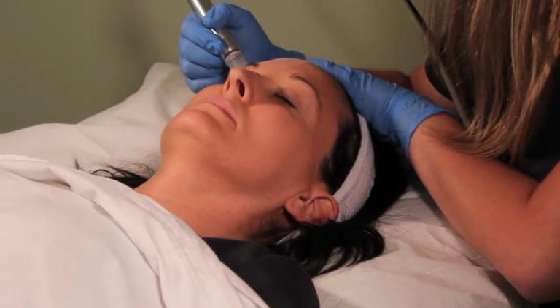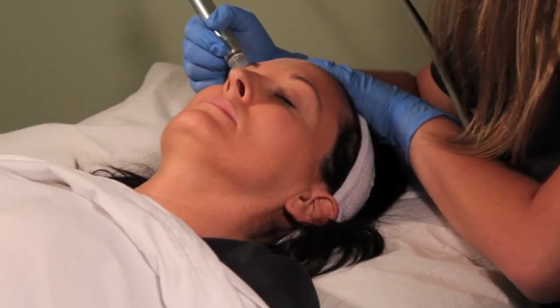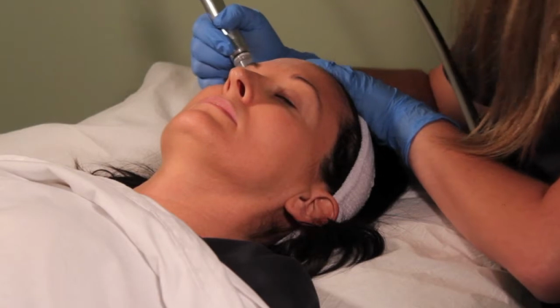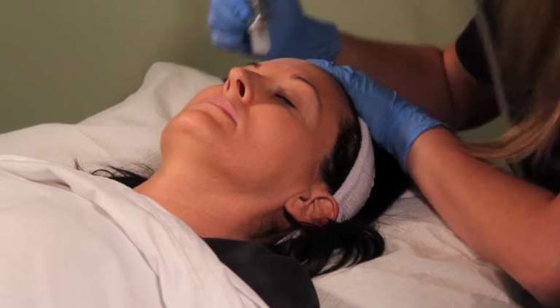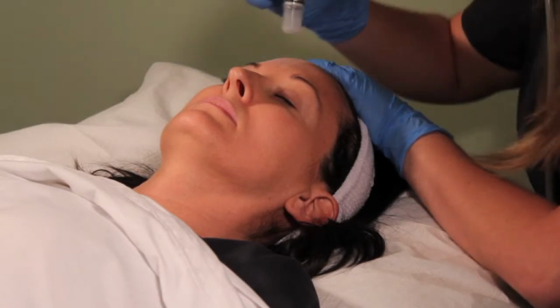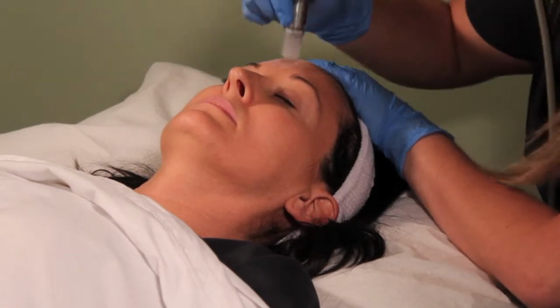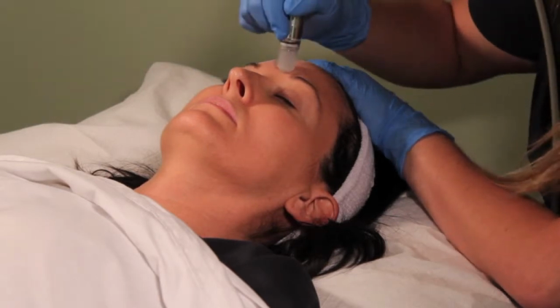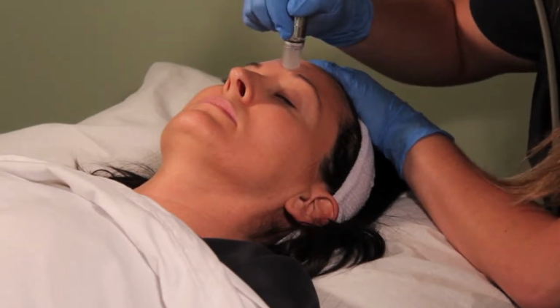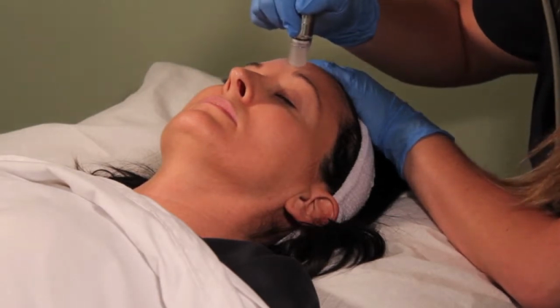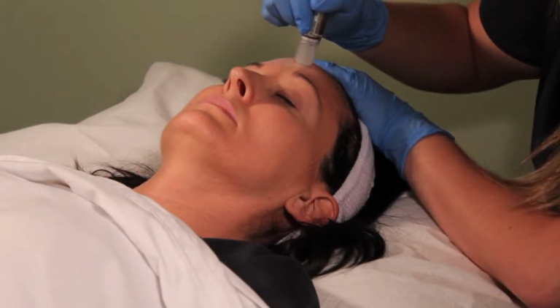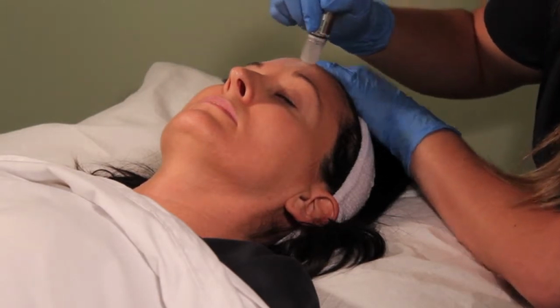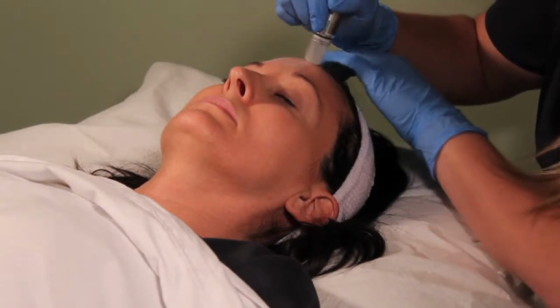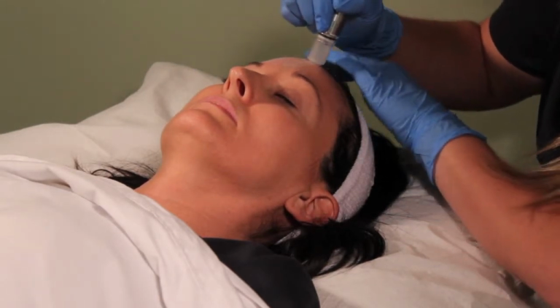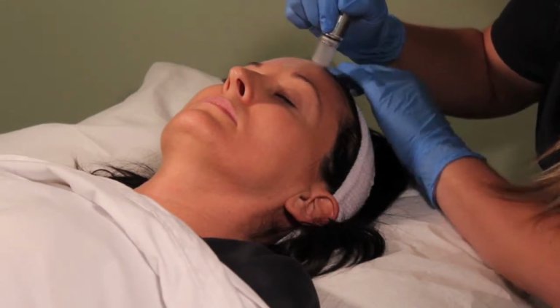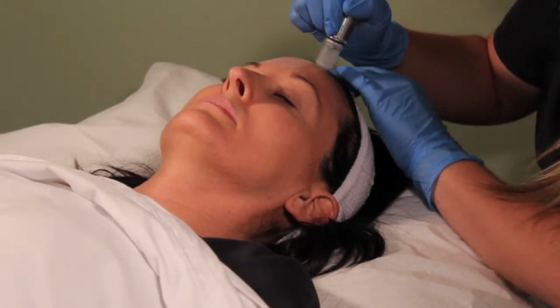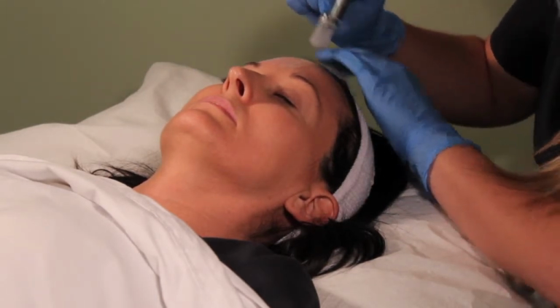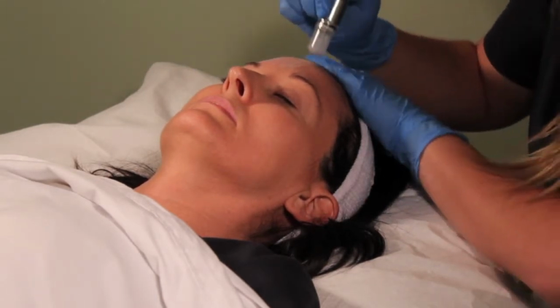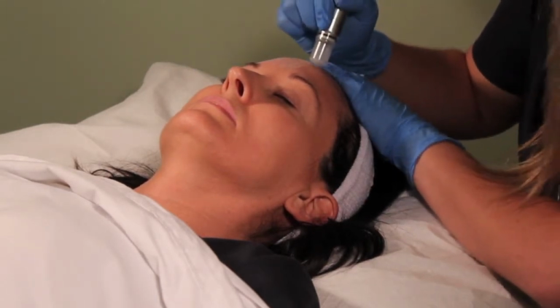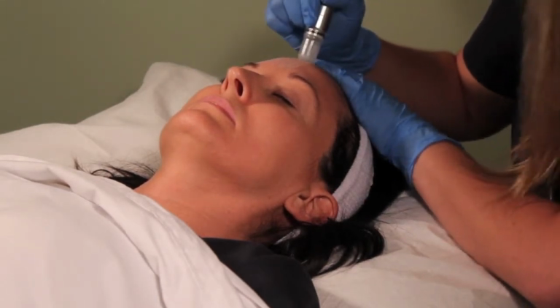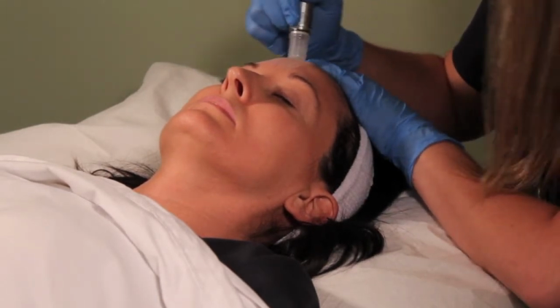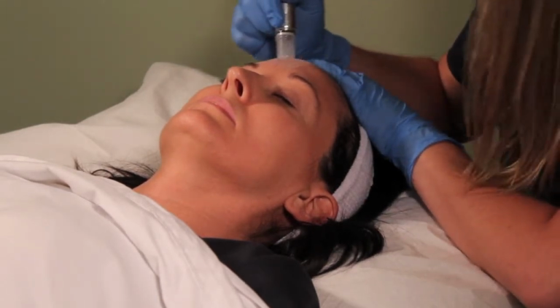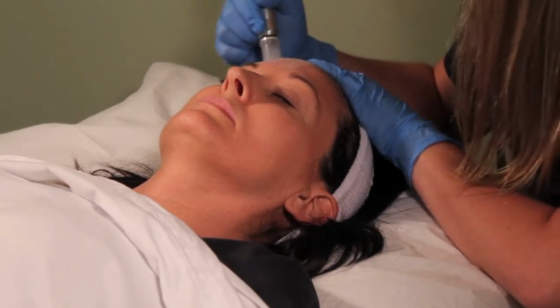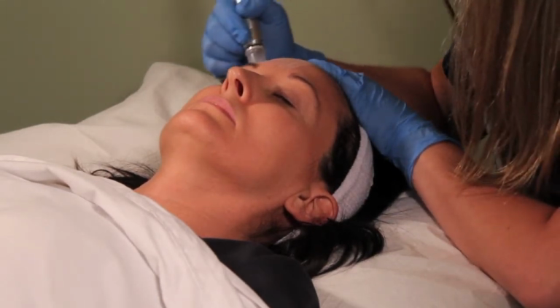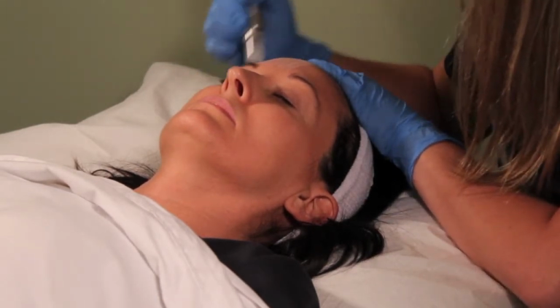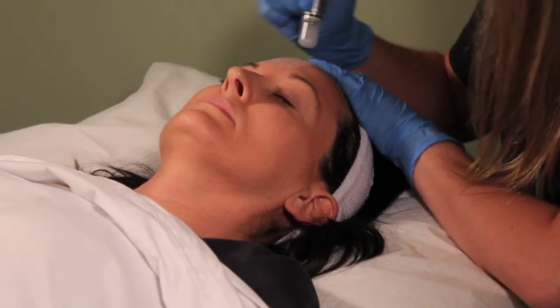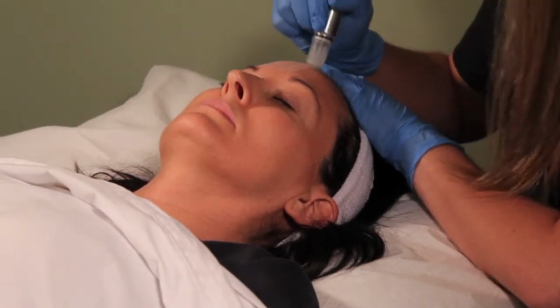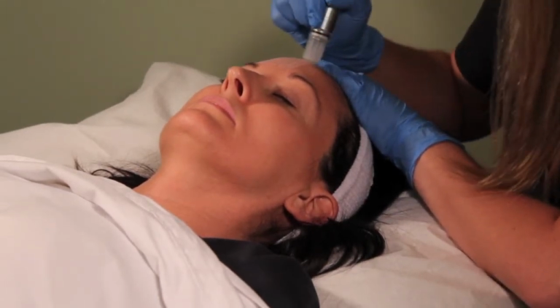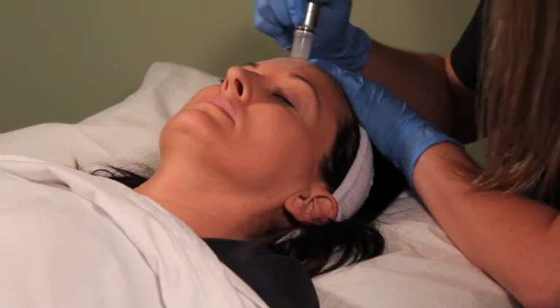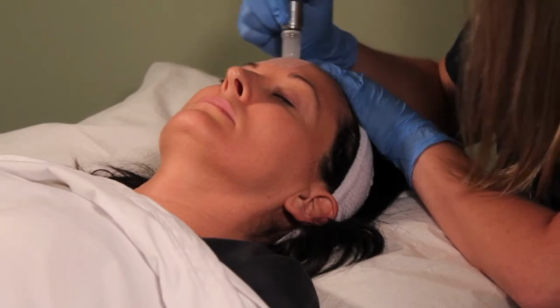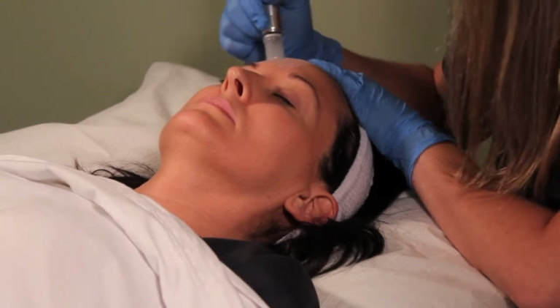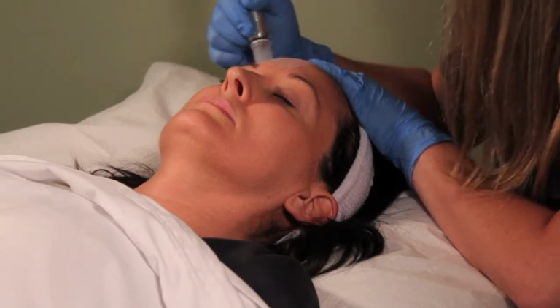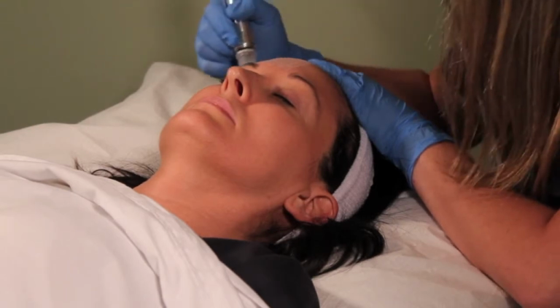Microdermabrasion is great for all skin types and is especially effective for treating wrinkles, acne, and an even skin tone.